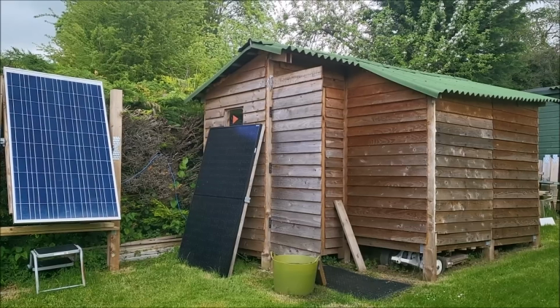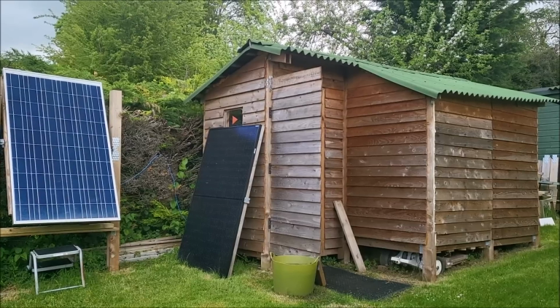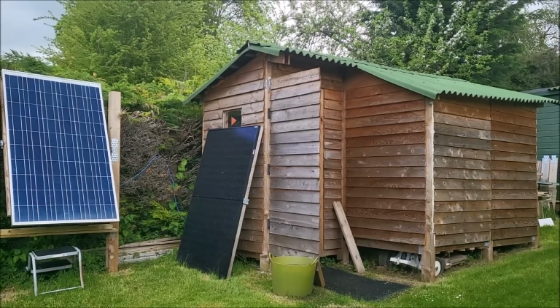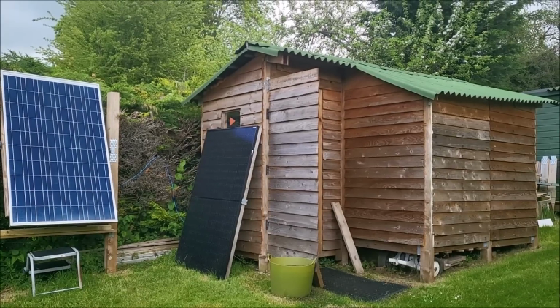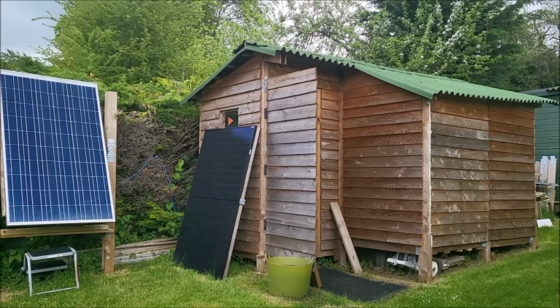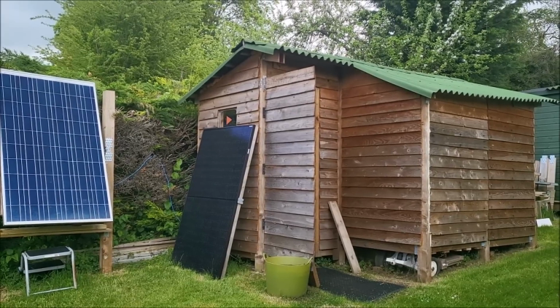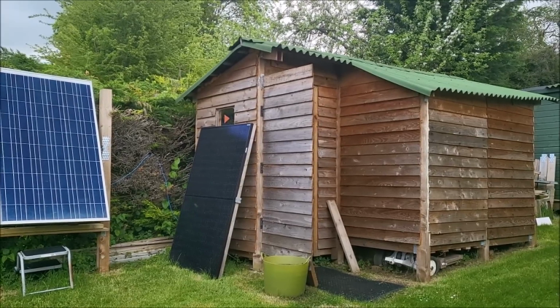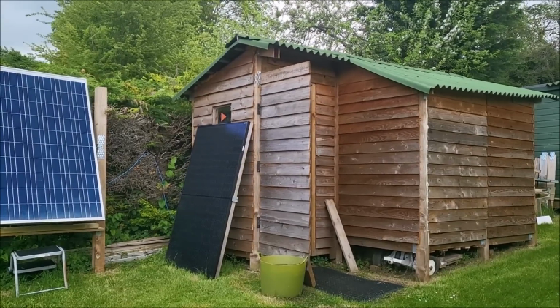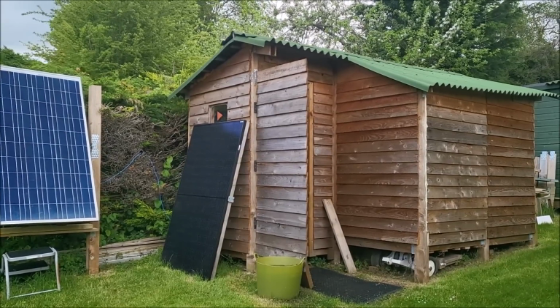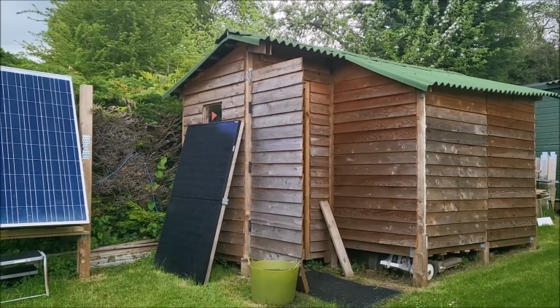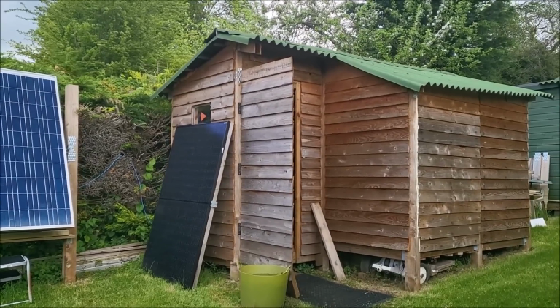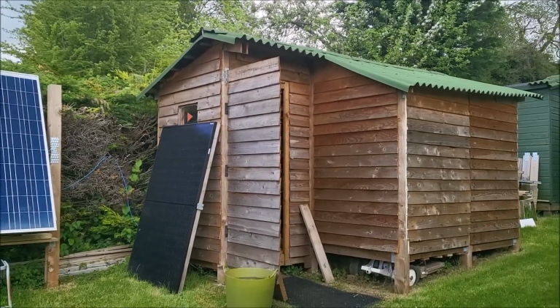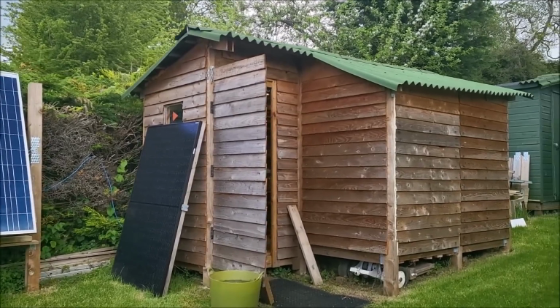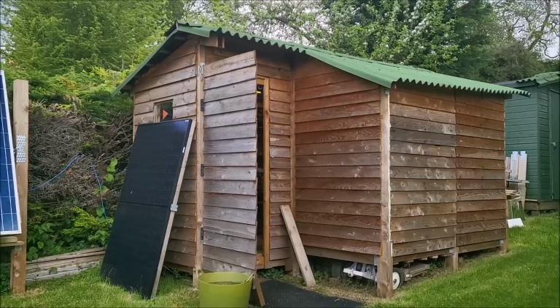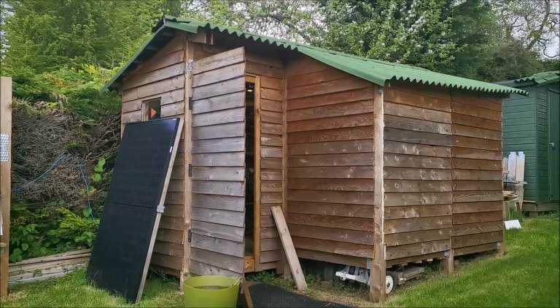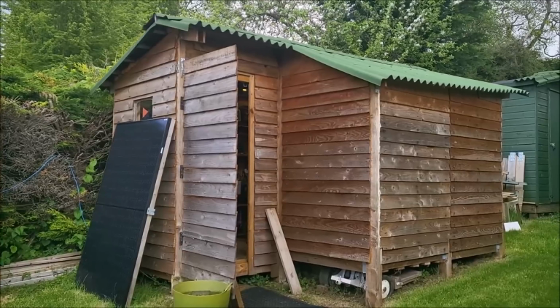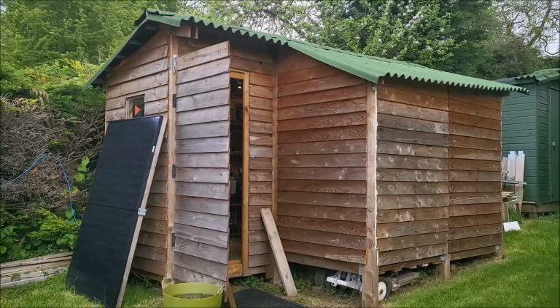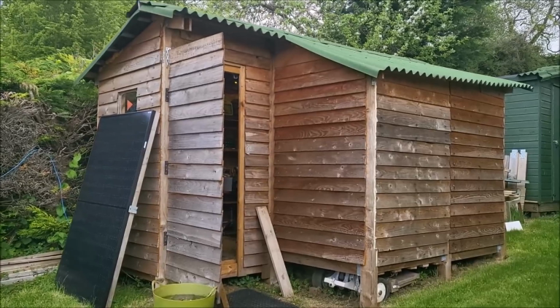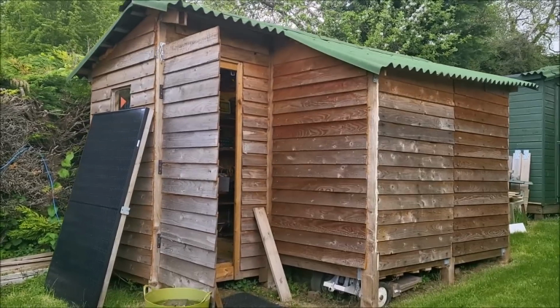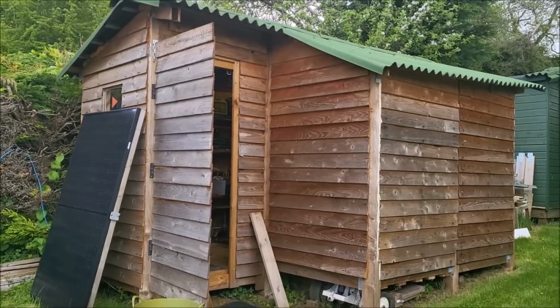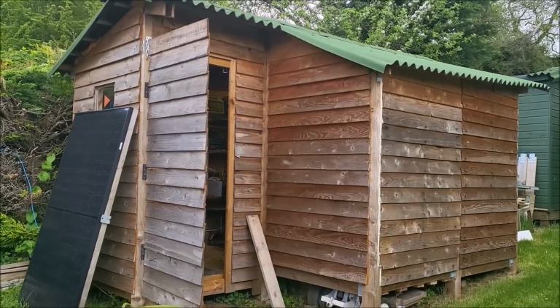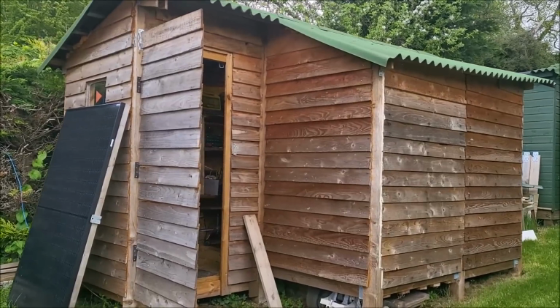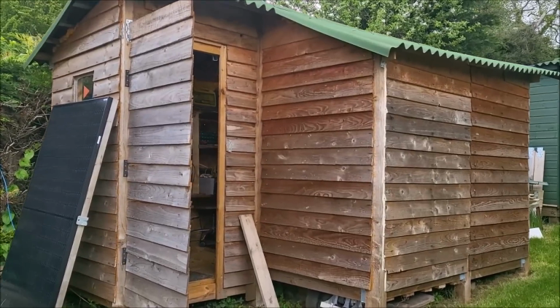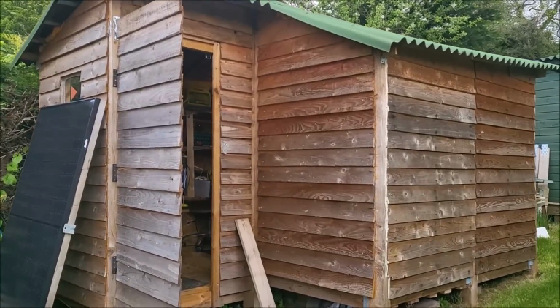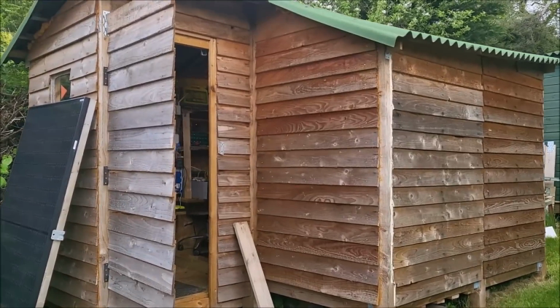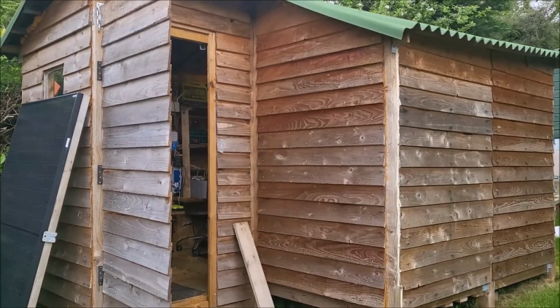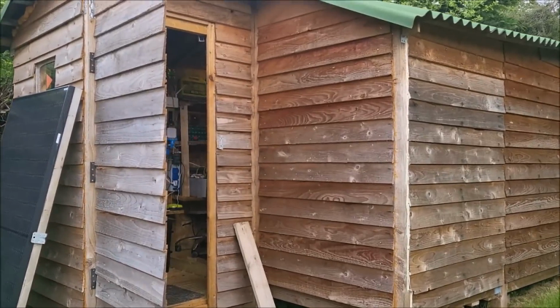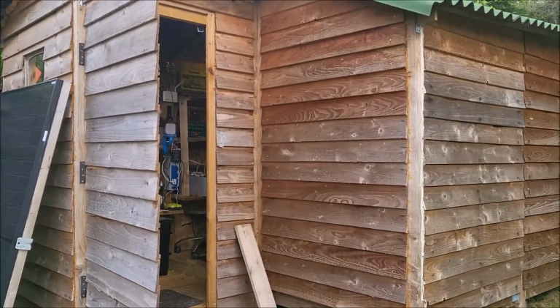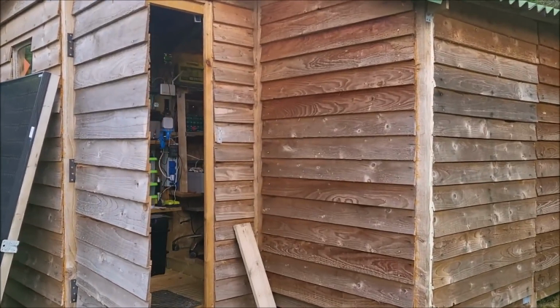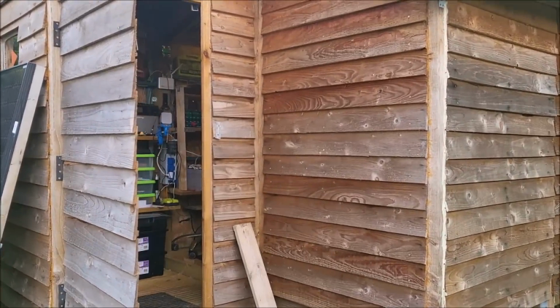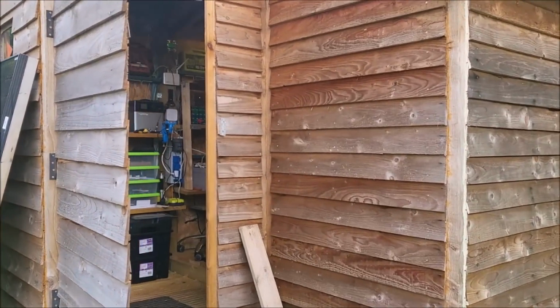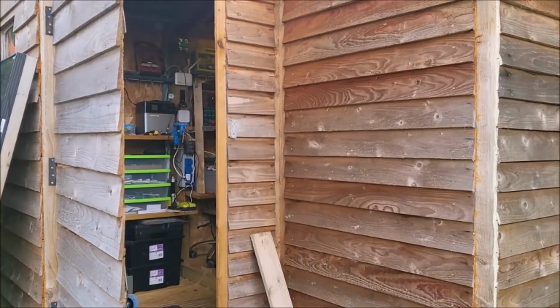Hello, an update from the shed. Let's head inside.